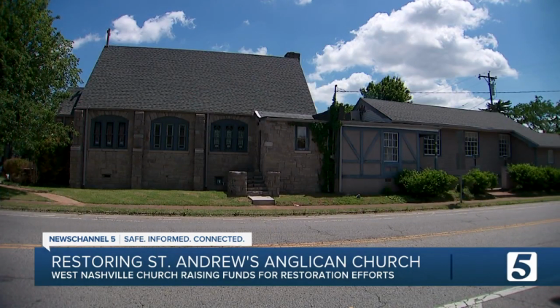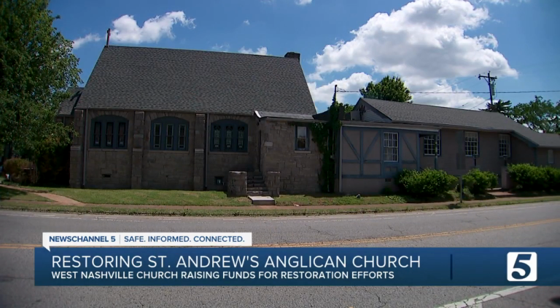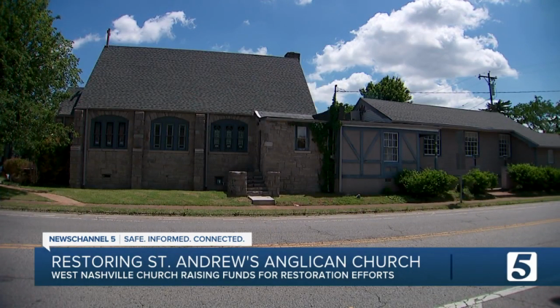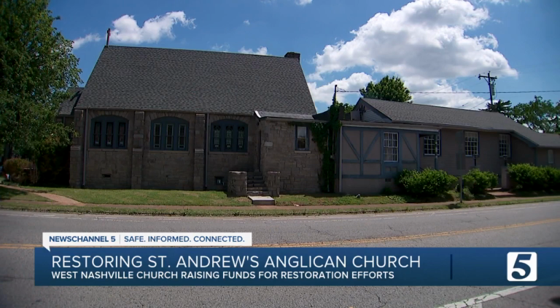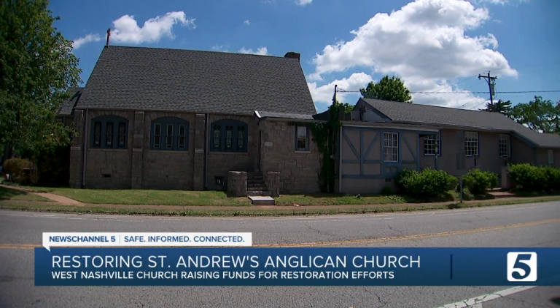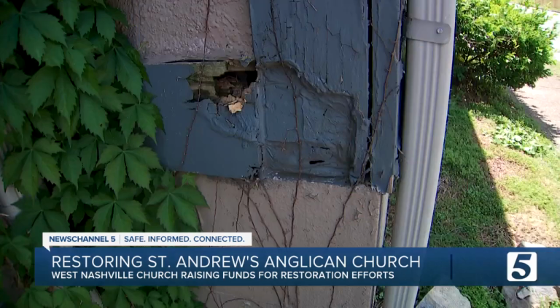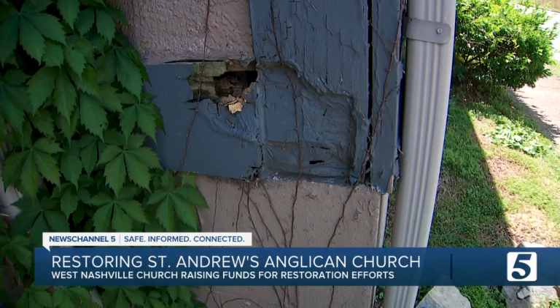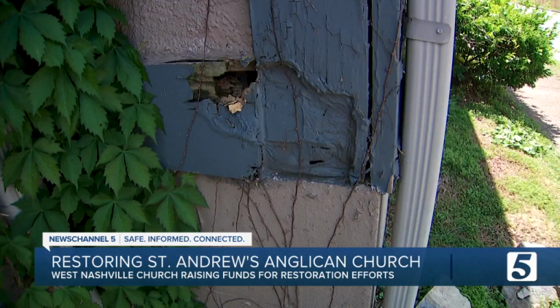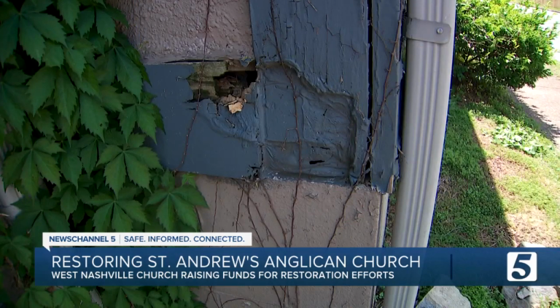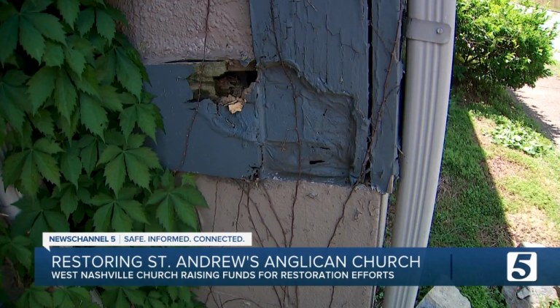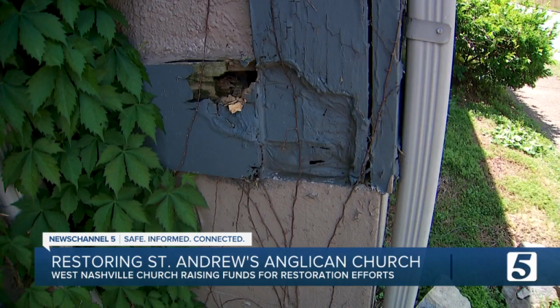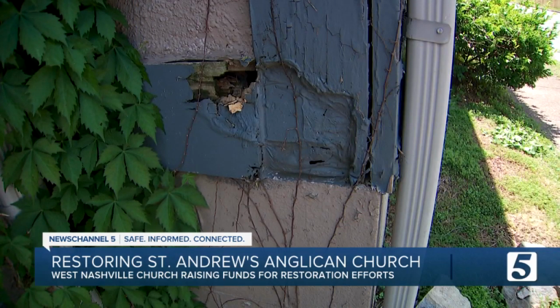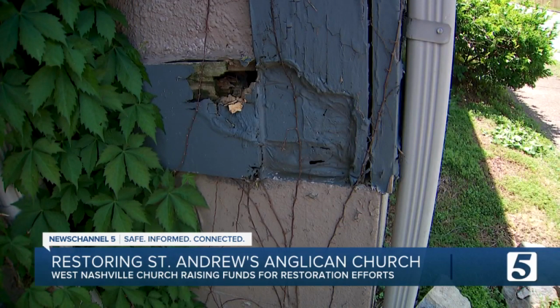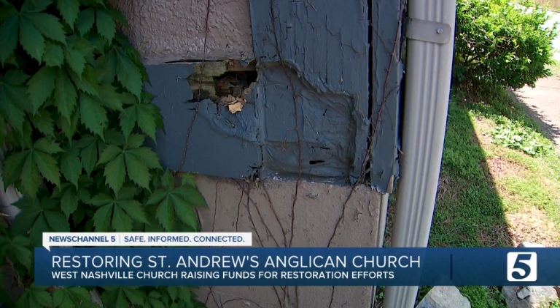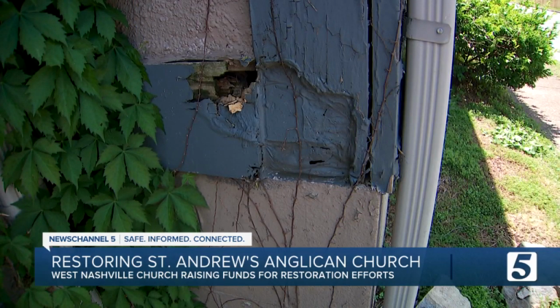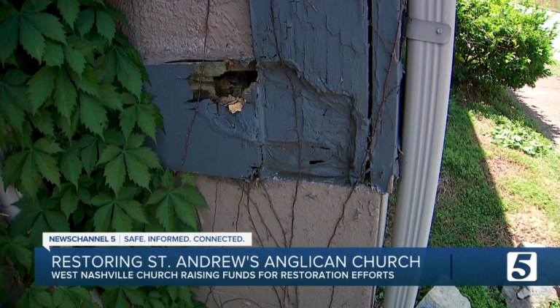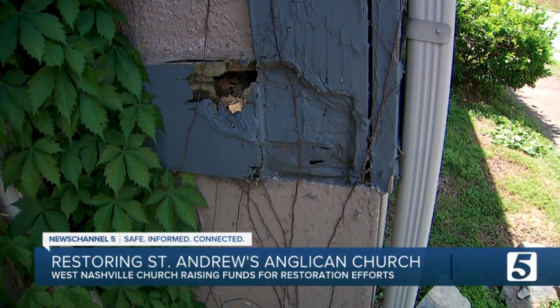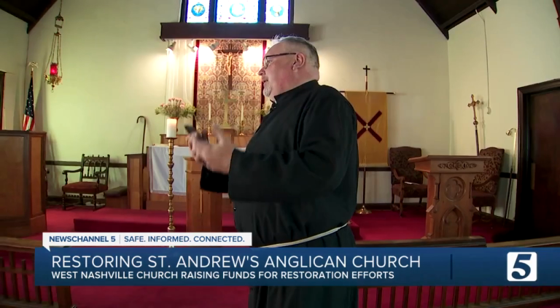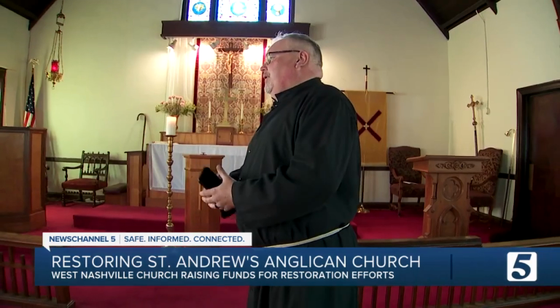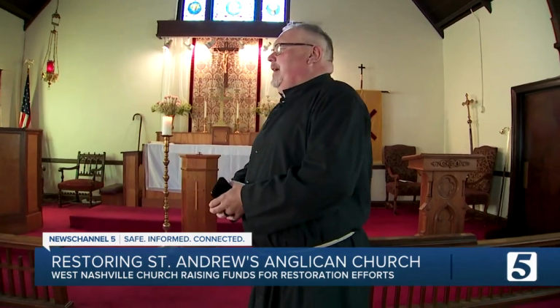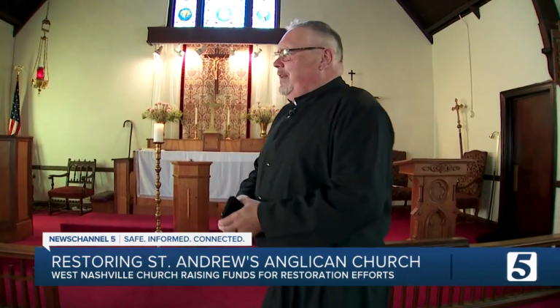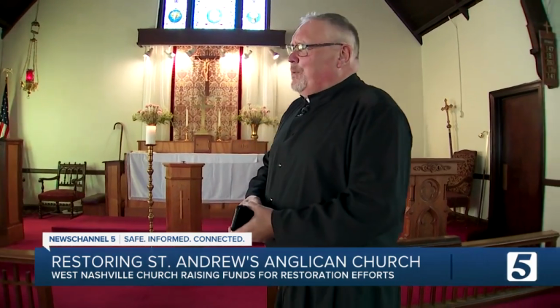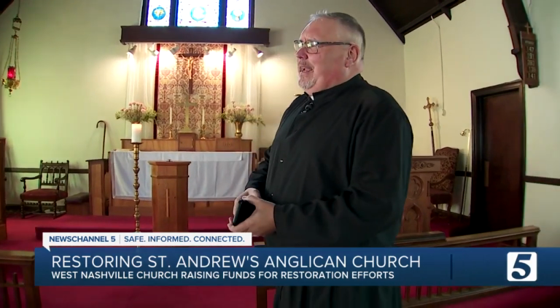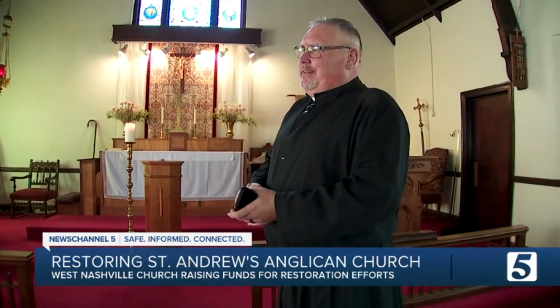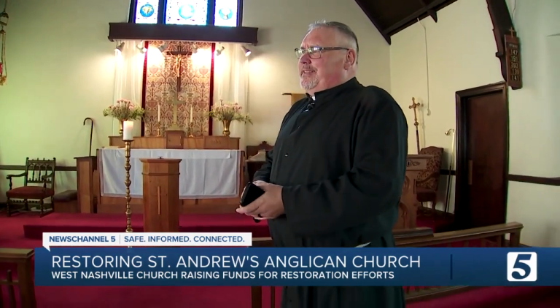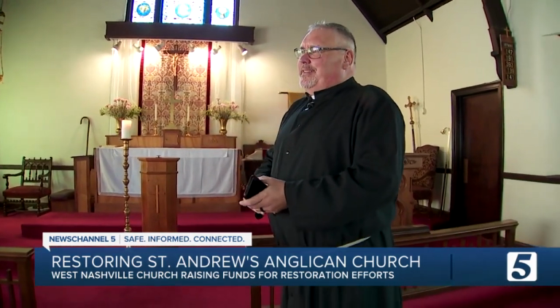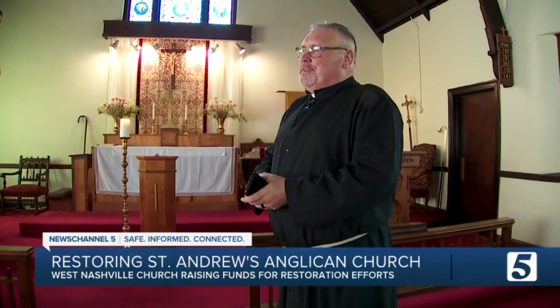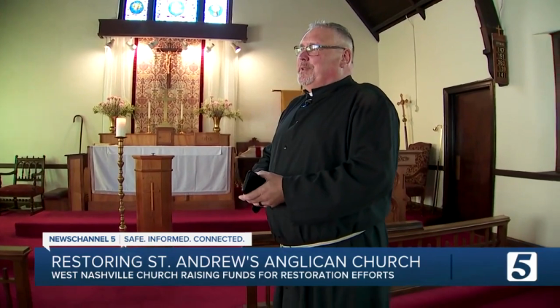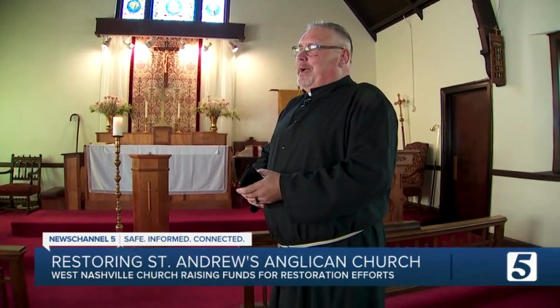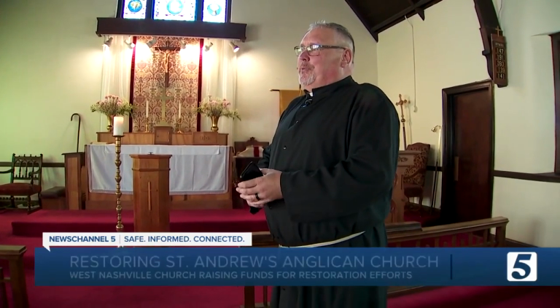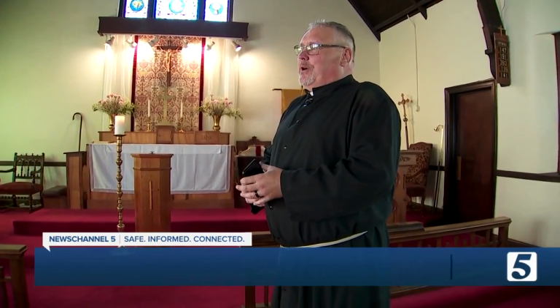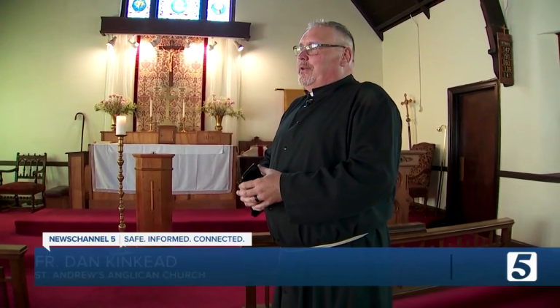We're doing everything we can to do fundraising, to get grants, to do anything that we can to see this building back up to where it should be.